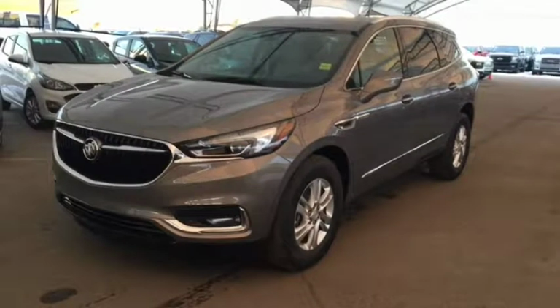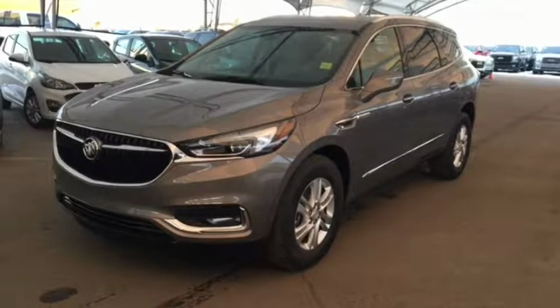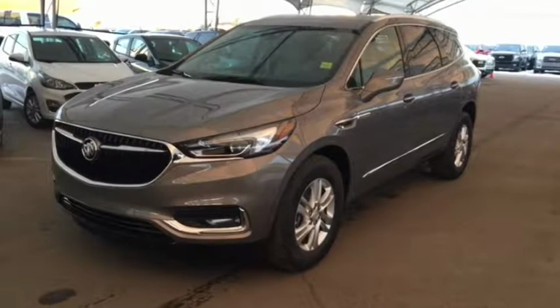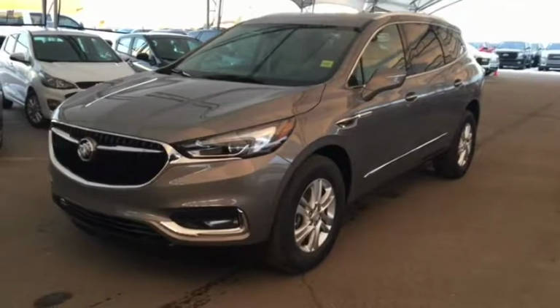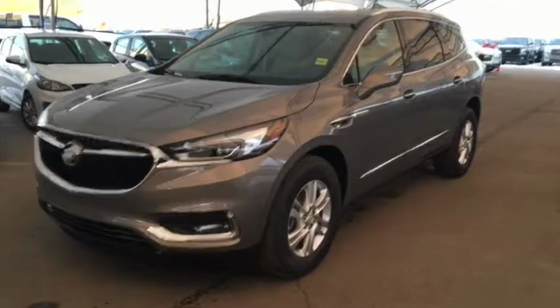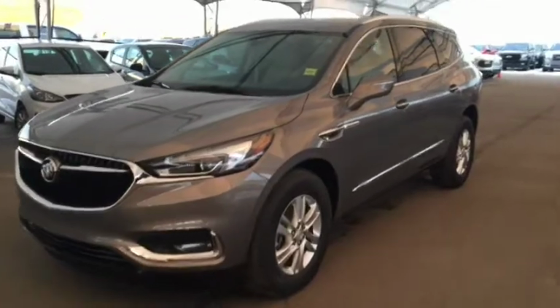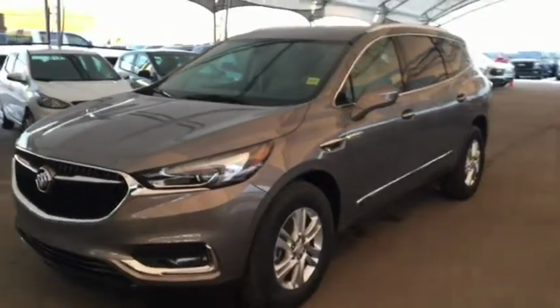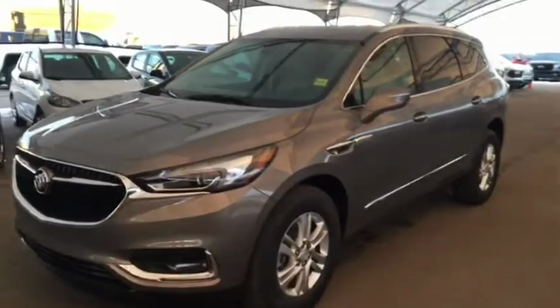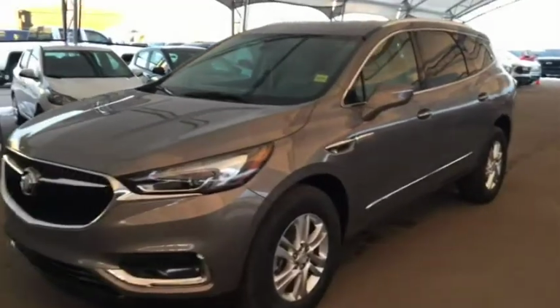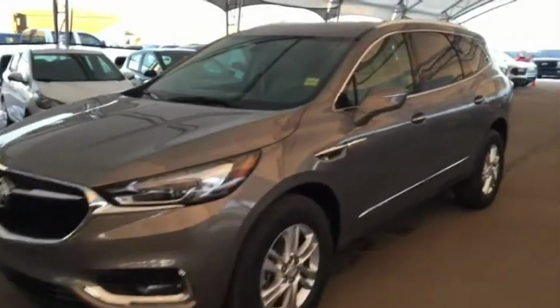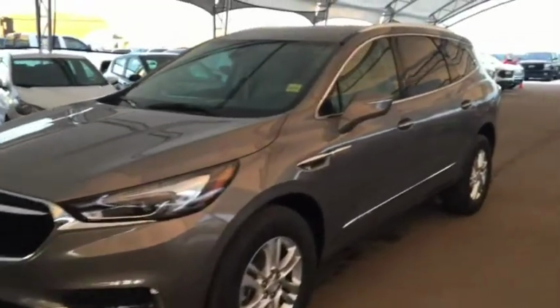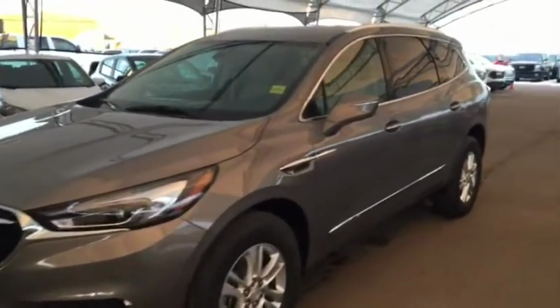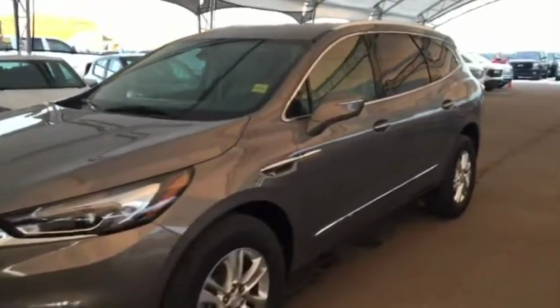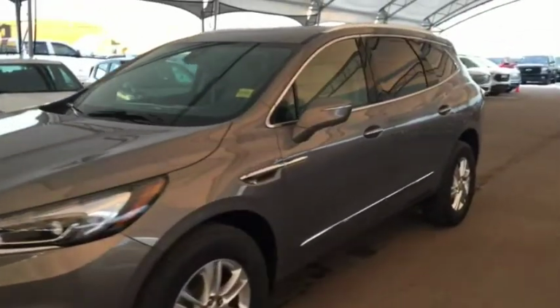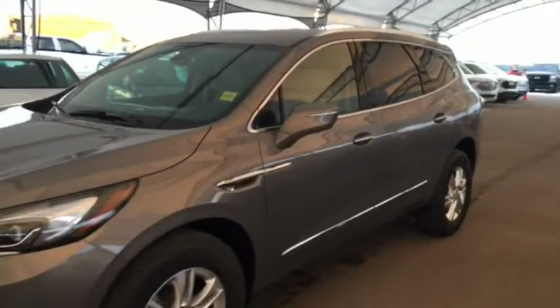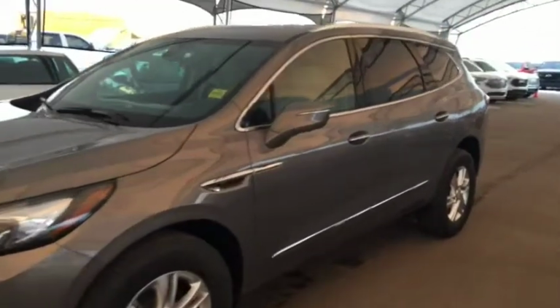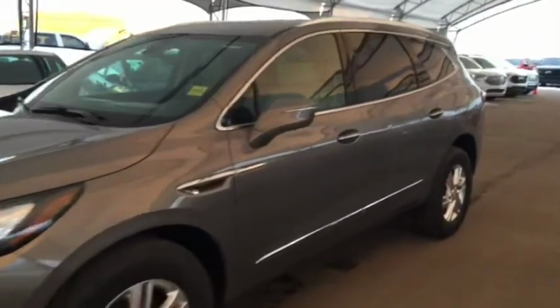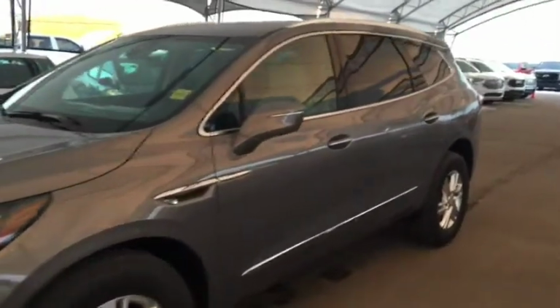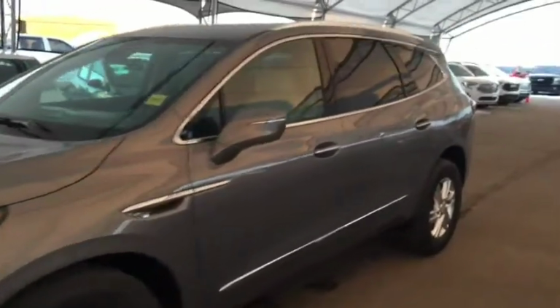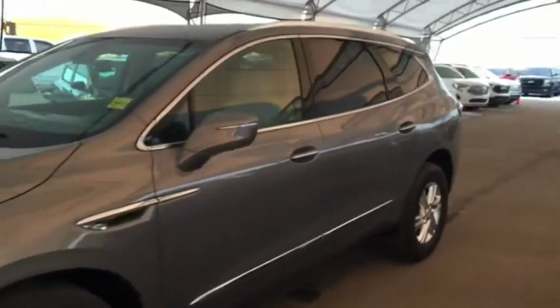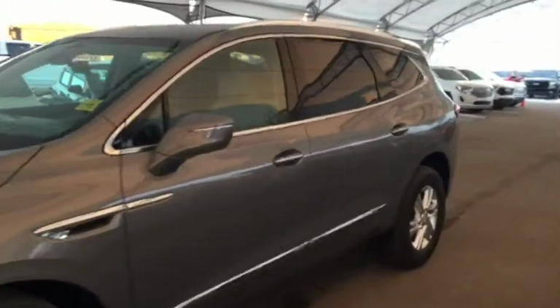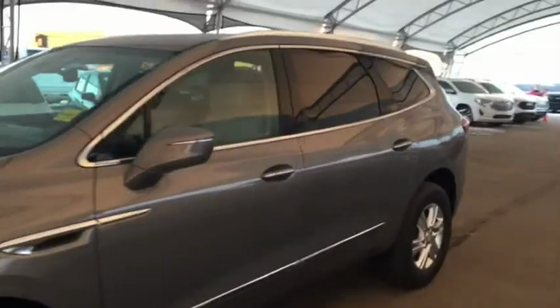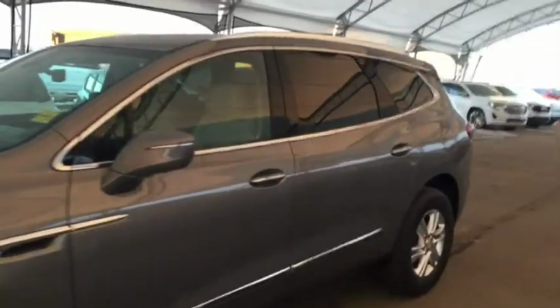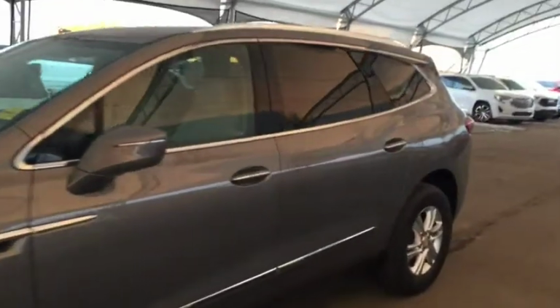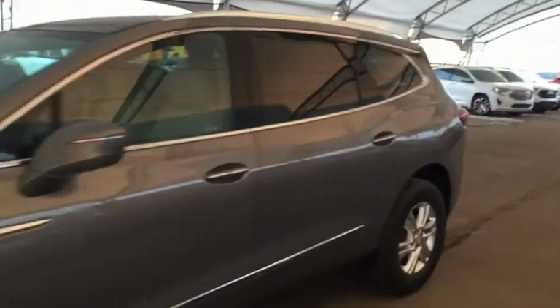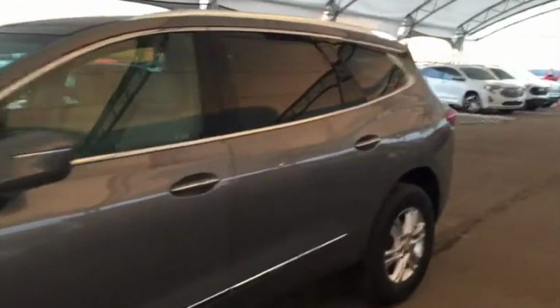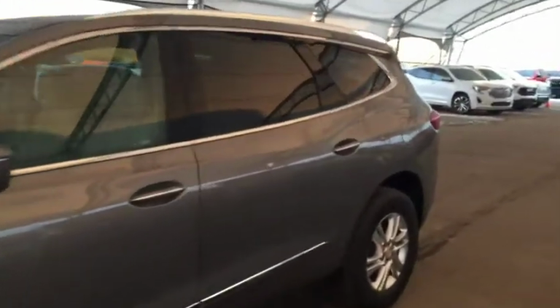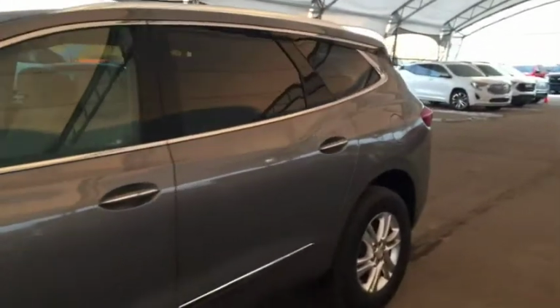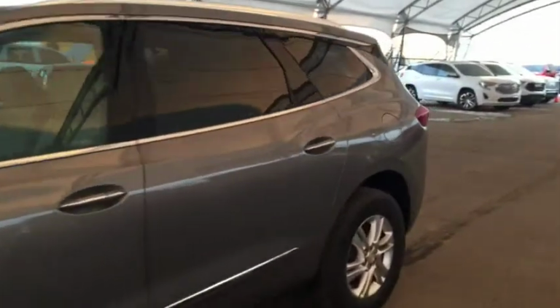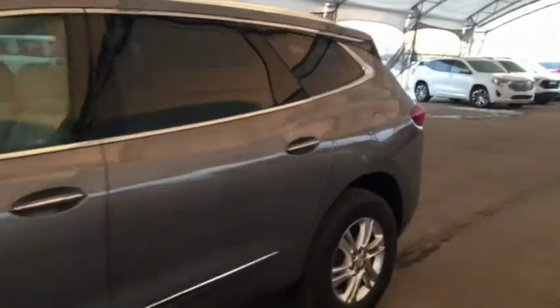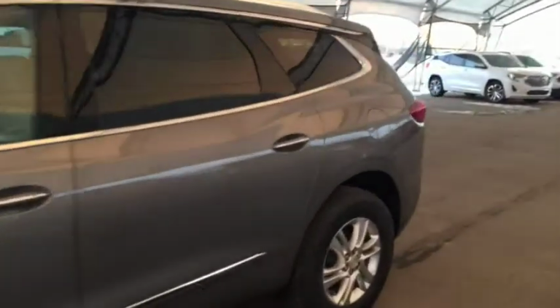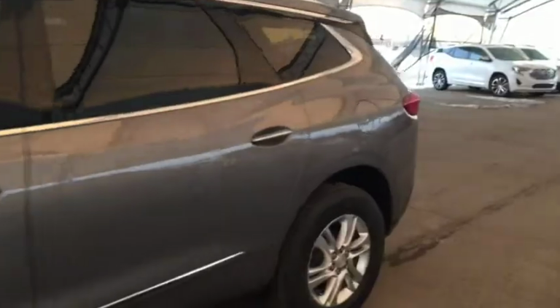Welcome to Davis Chevrolet. This is a 2019 Buick Enclave in the color Pepperdust.